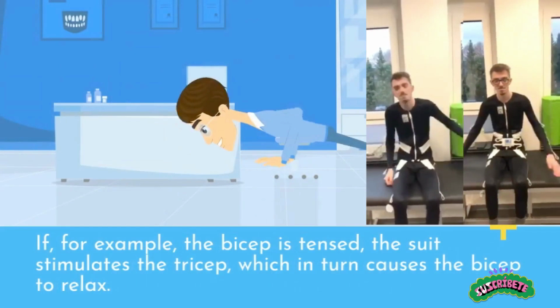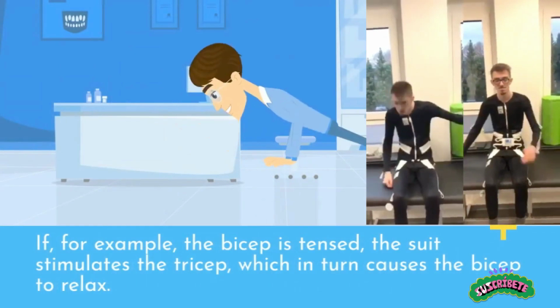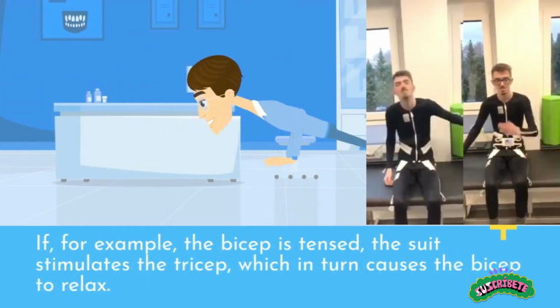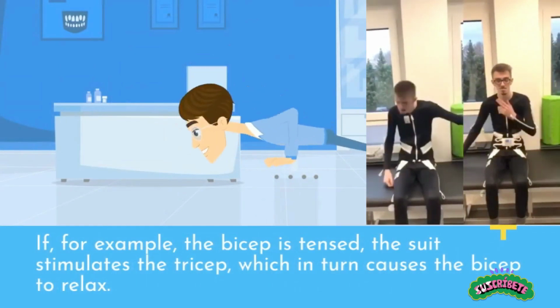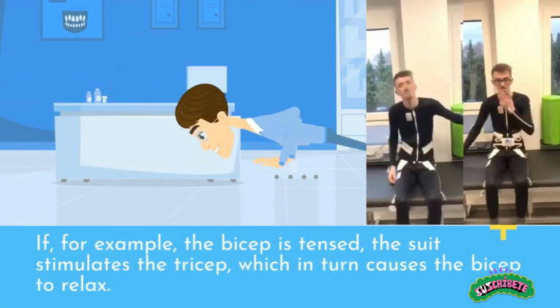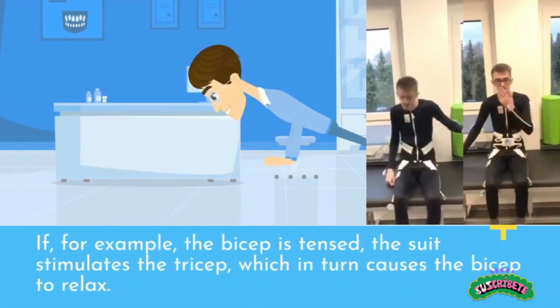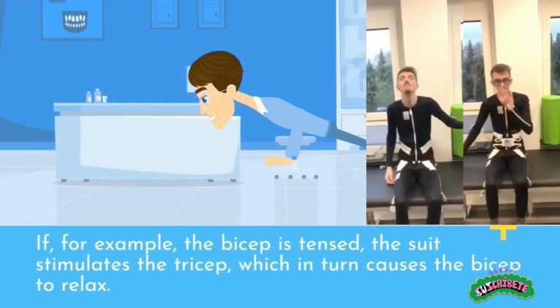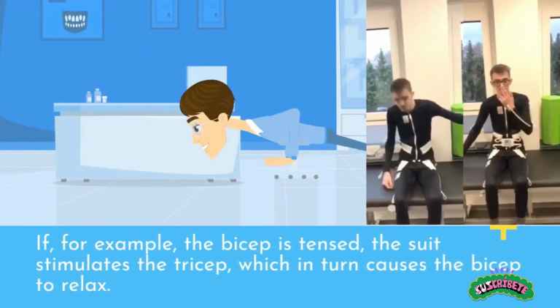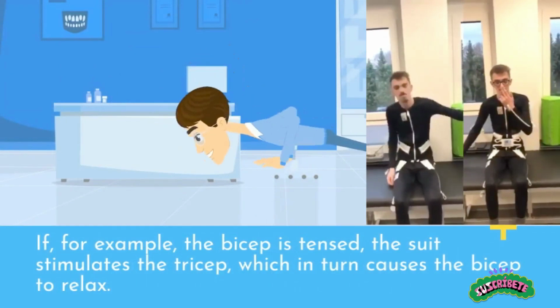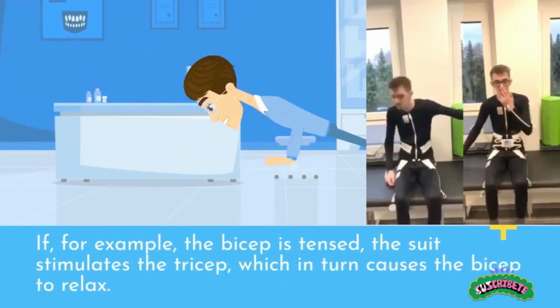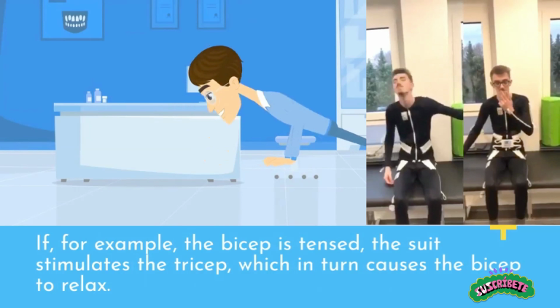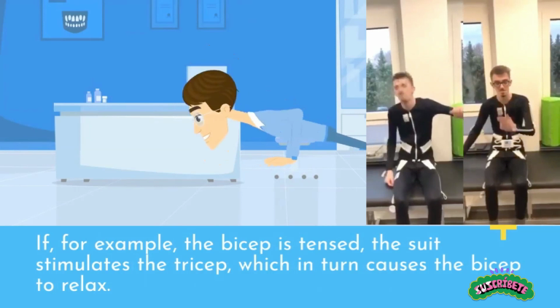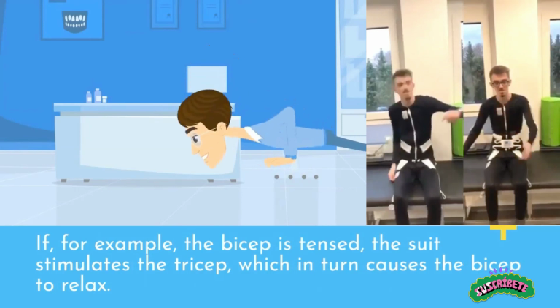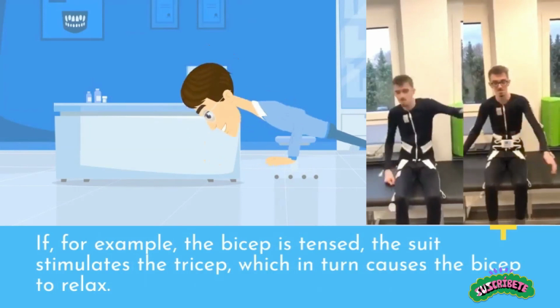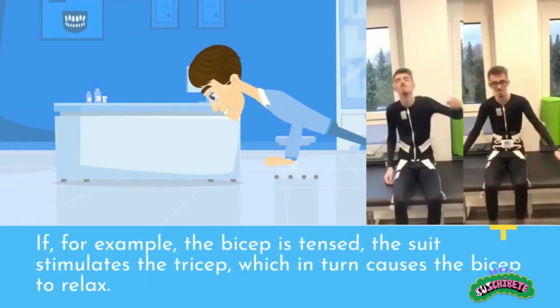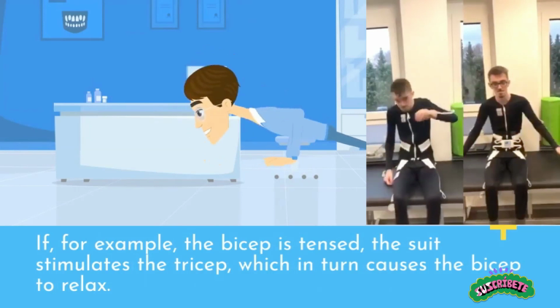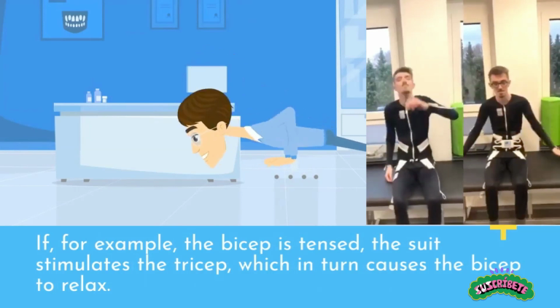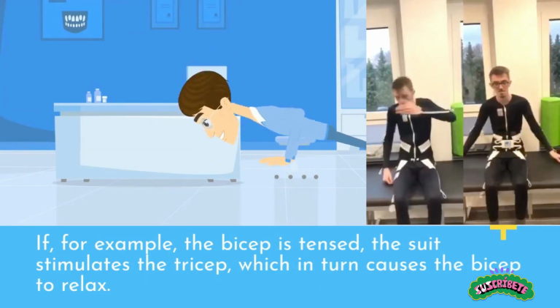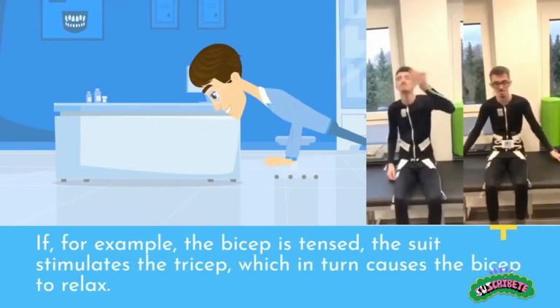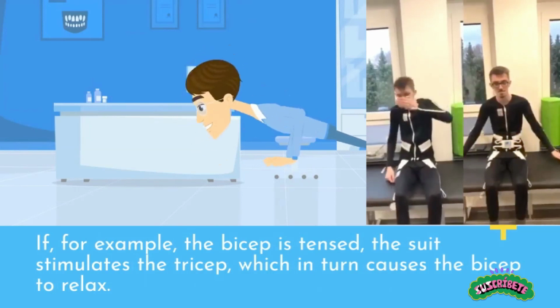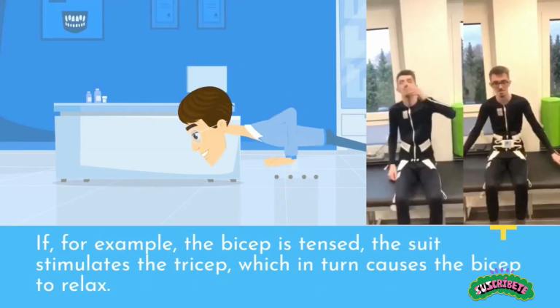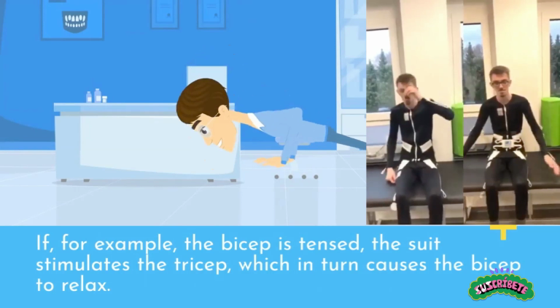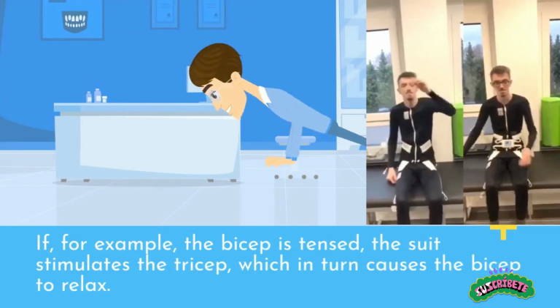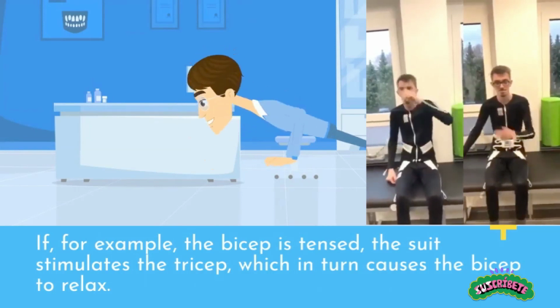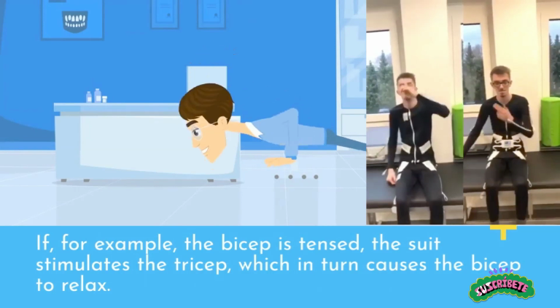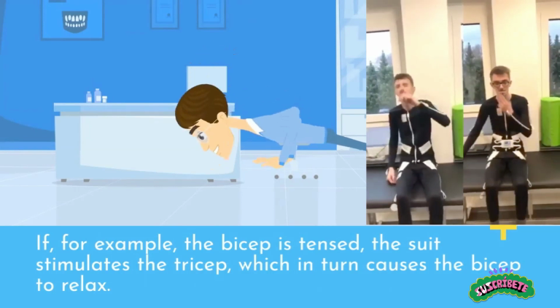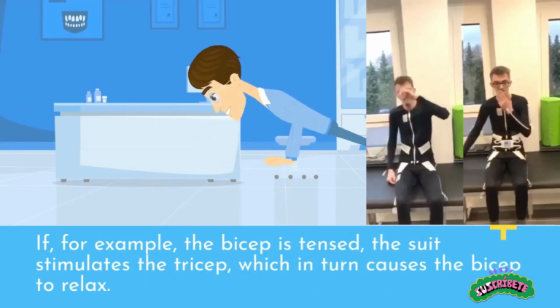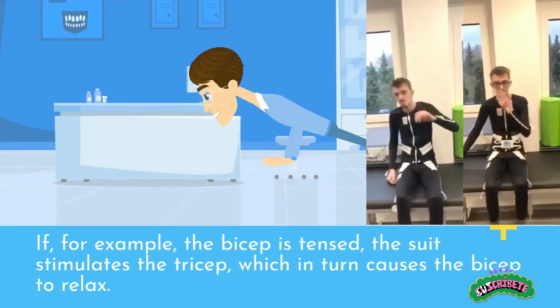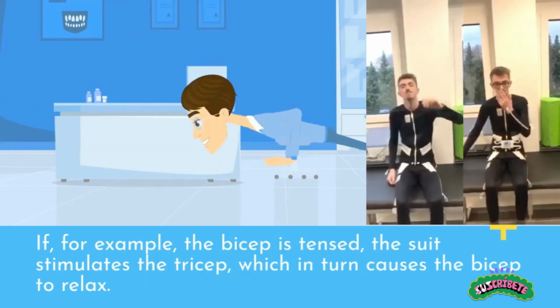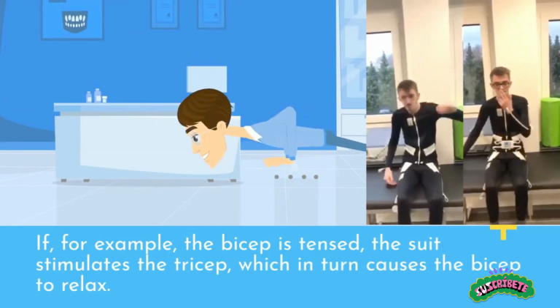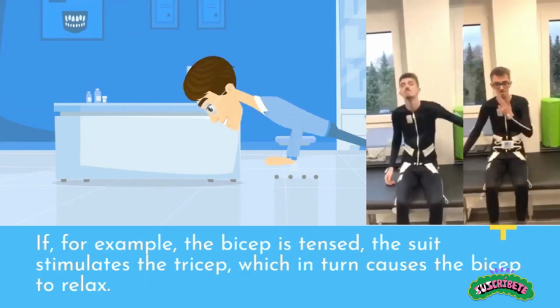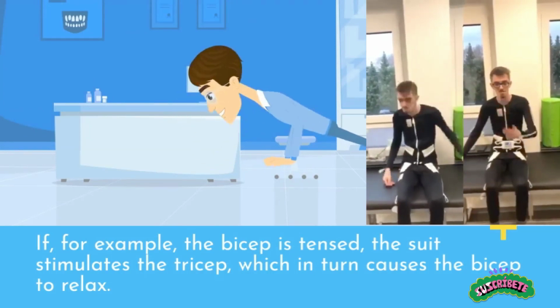If, for example, the bicep is tensed, the suit stimulates the tricep, which in turn causes the bicep to relax.